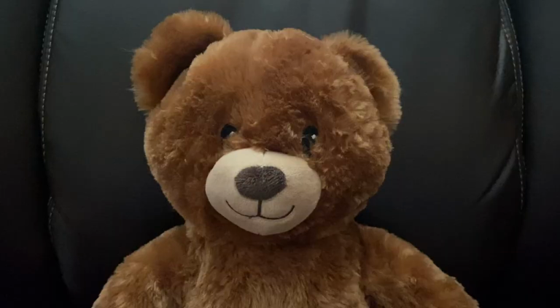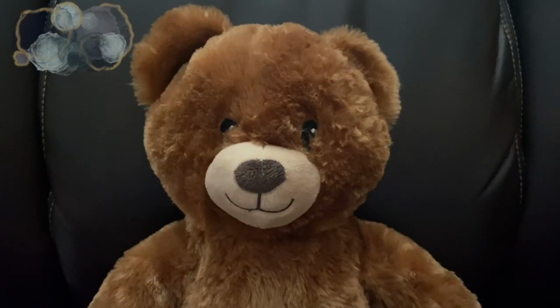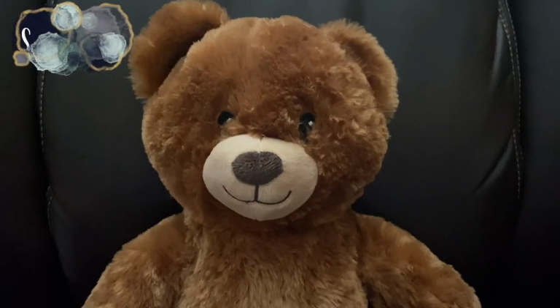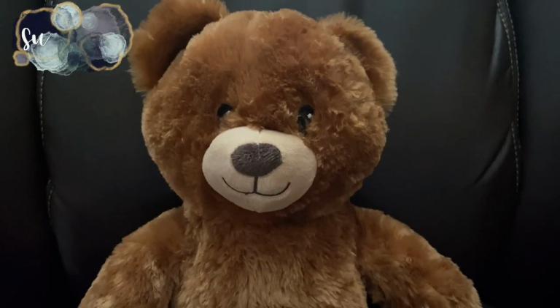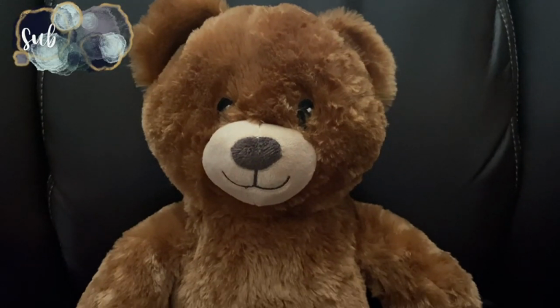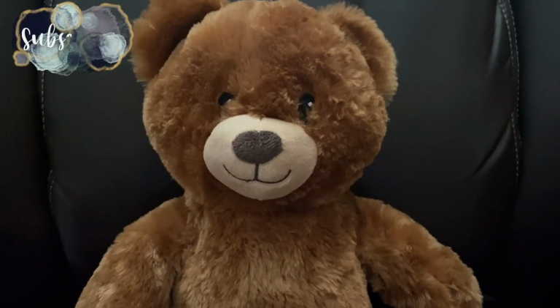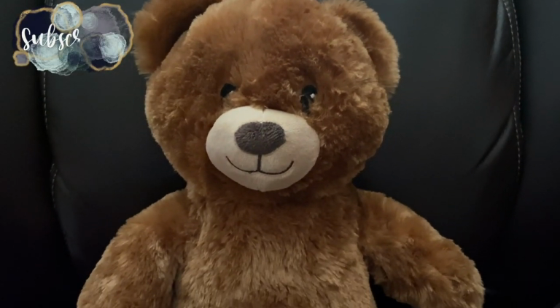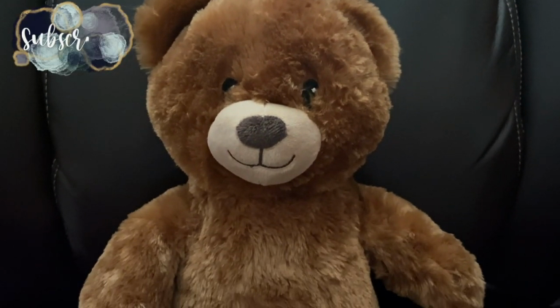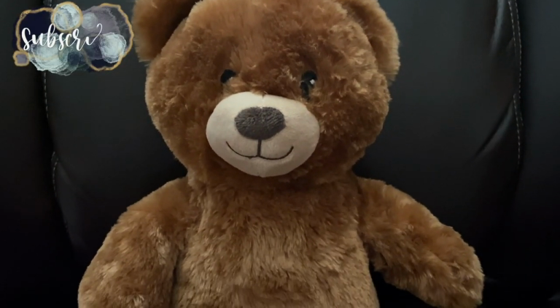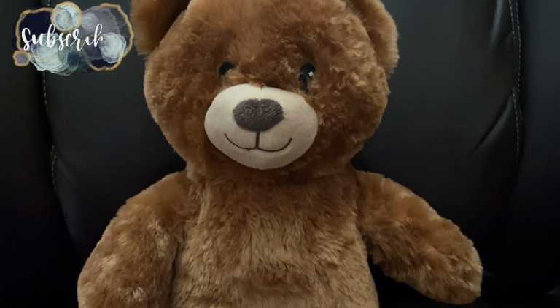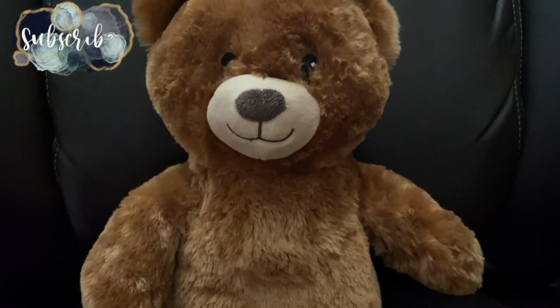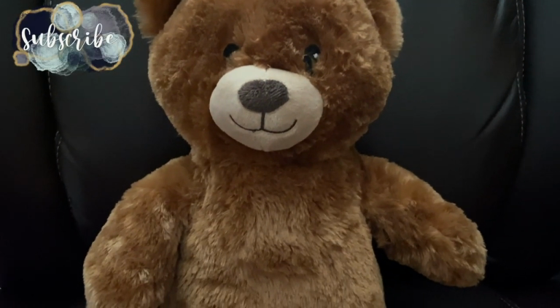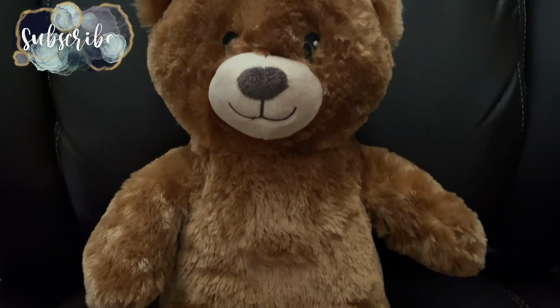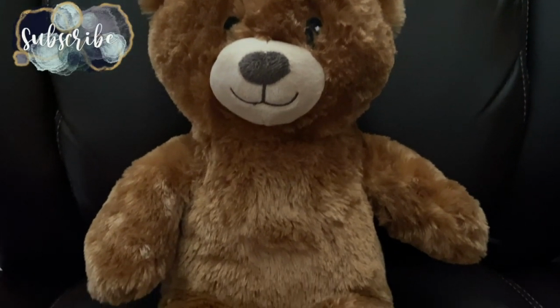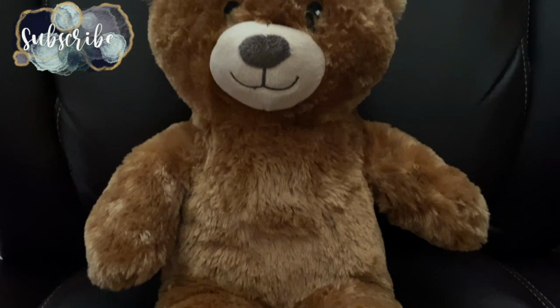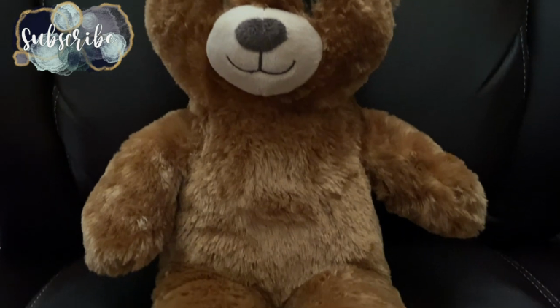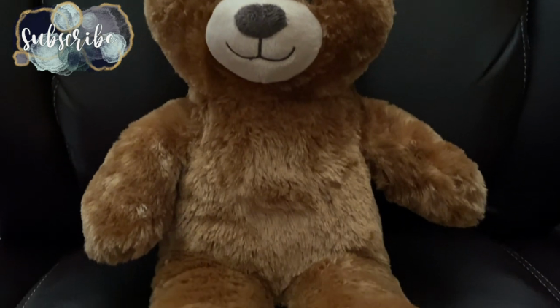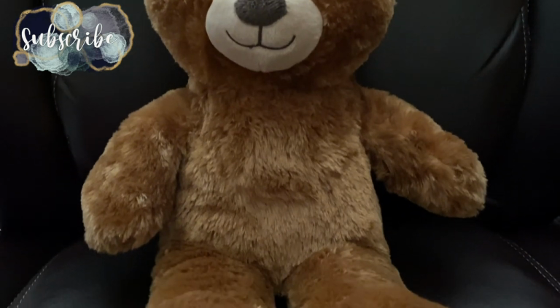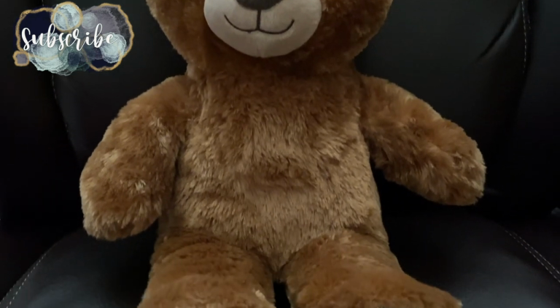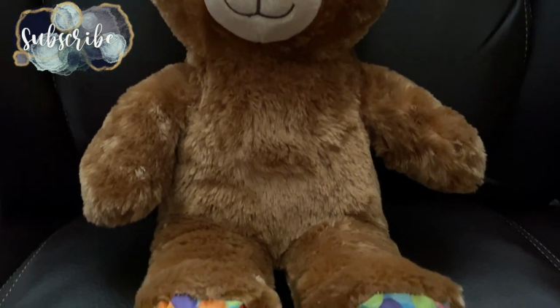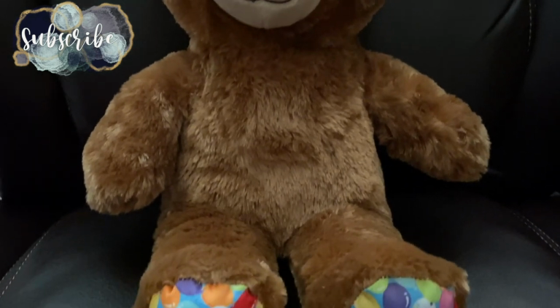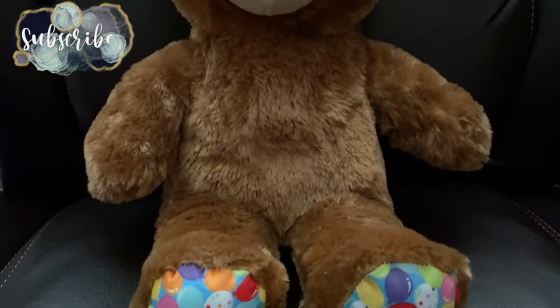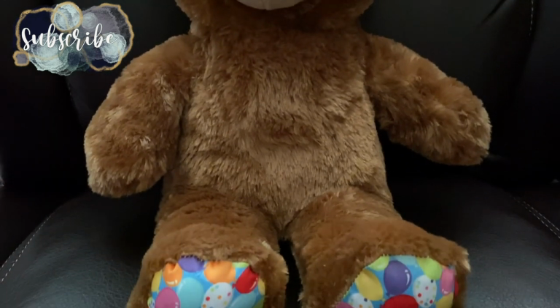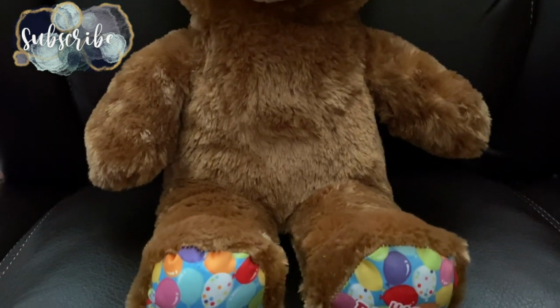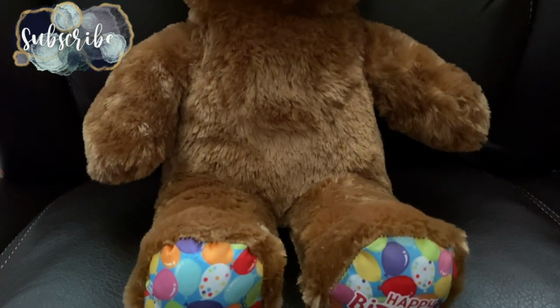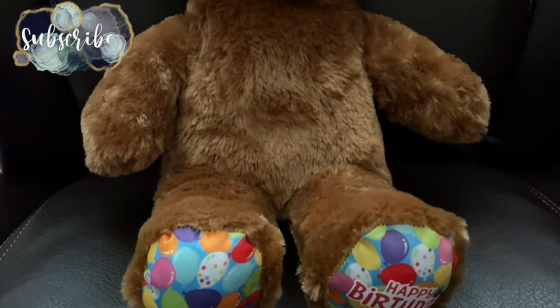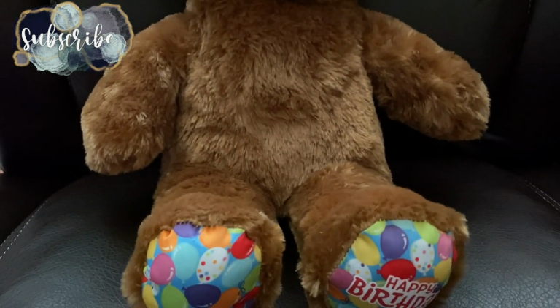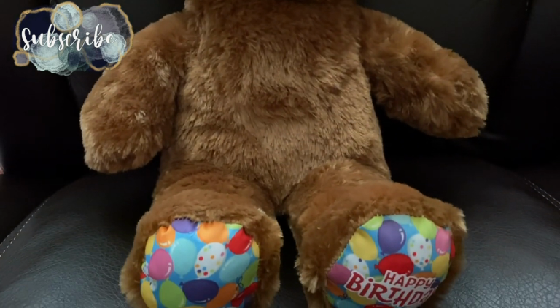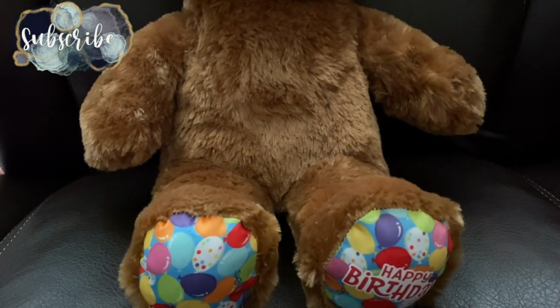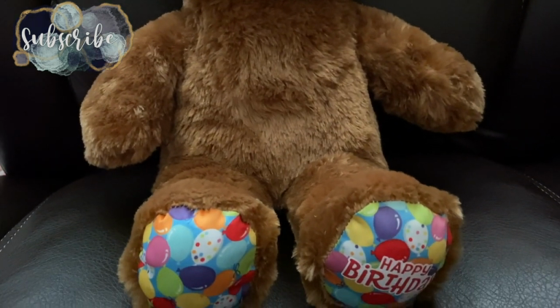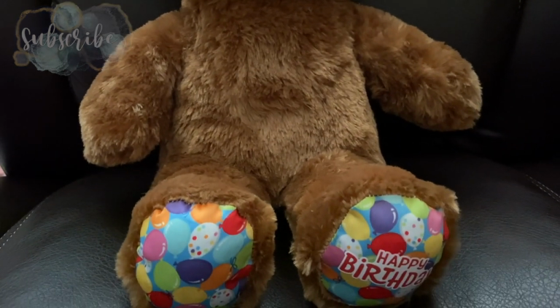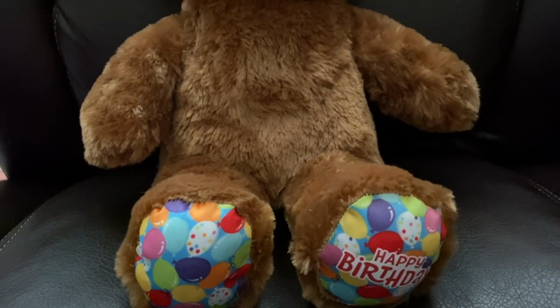Hey there, welcome back to Limavine Living. In today's video, I am going to be sharing how I got Aubrey a $3 Build-A-Bear for her birthday.